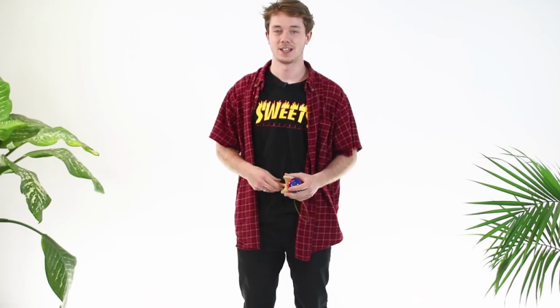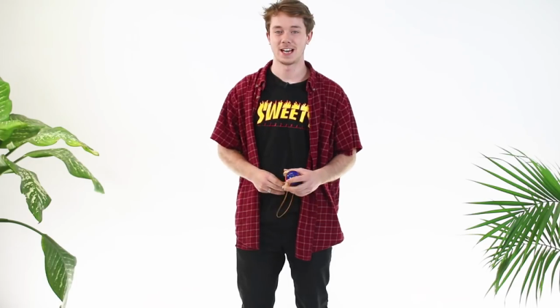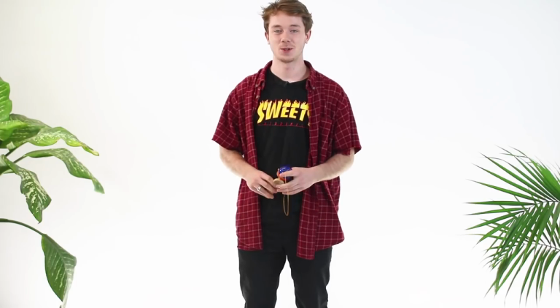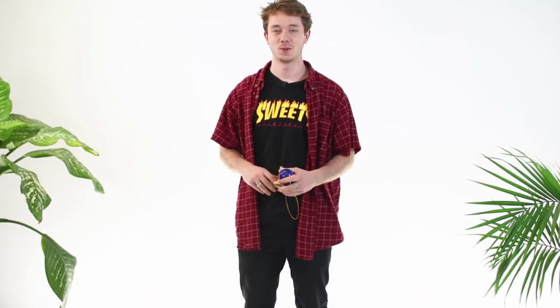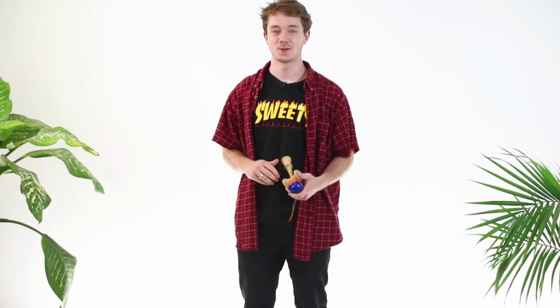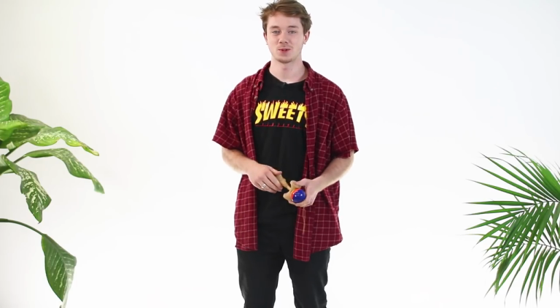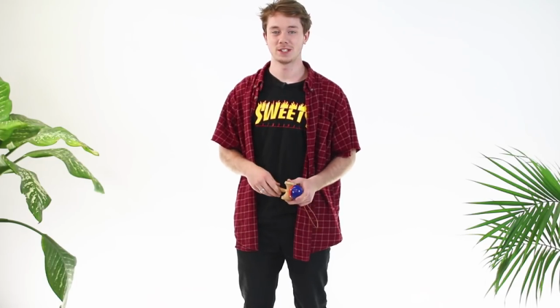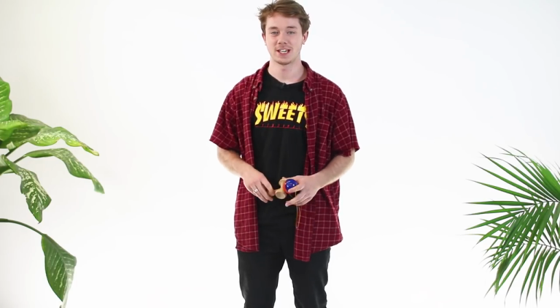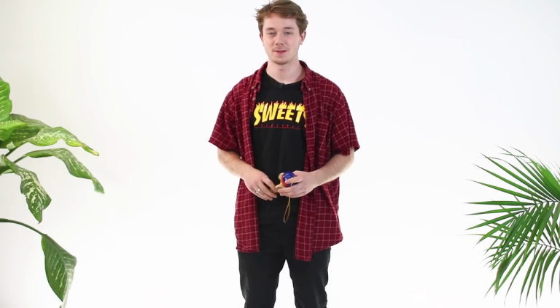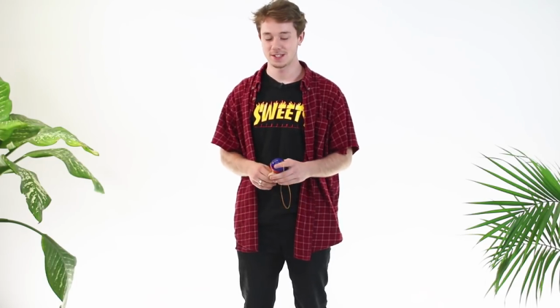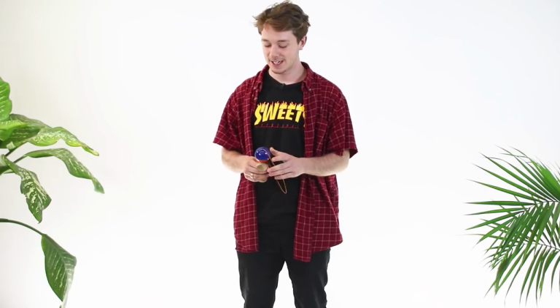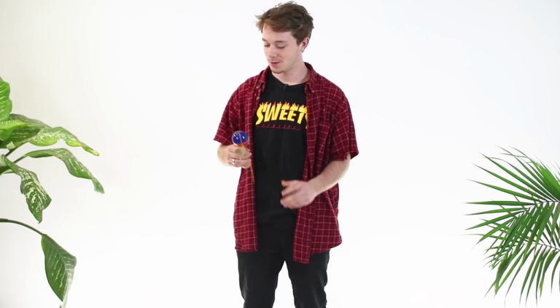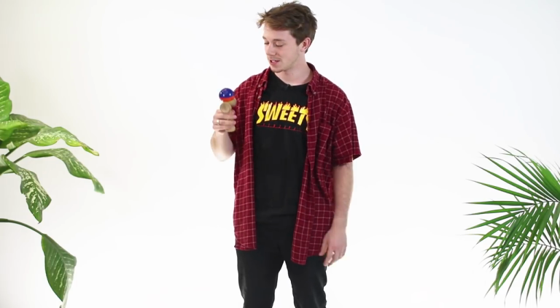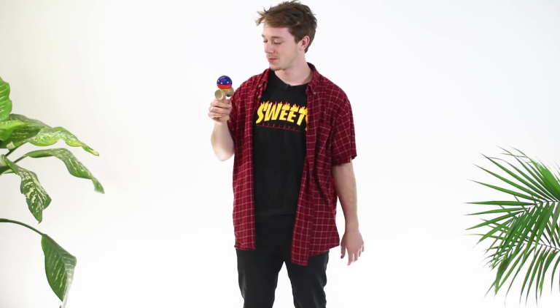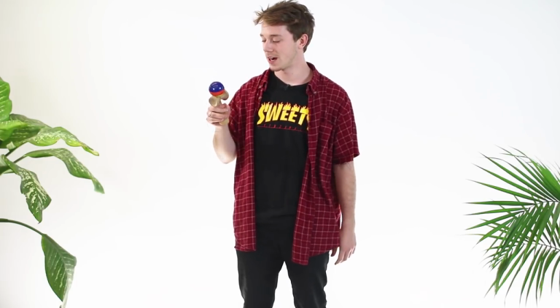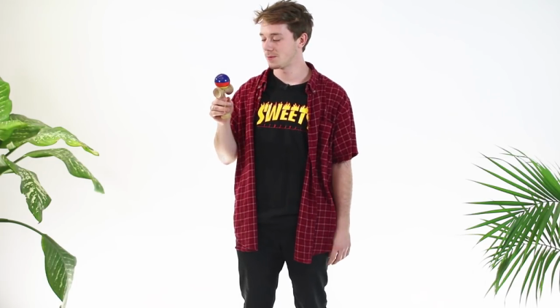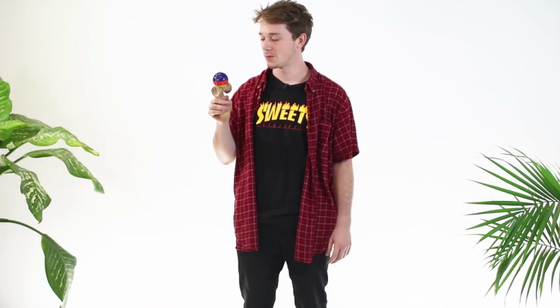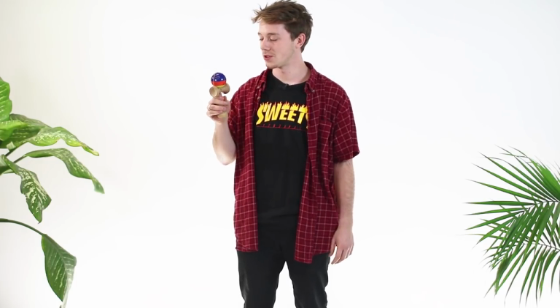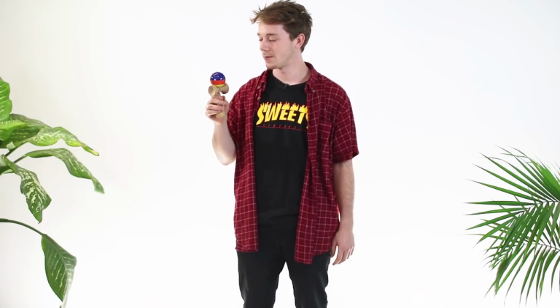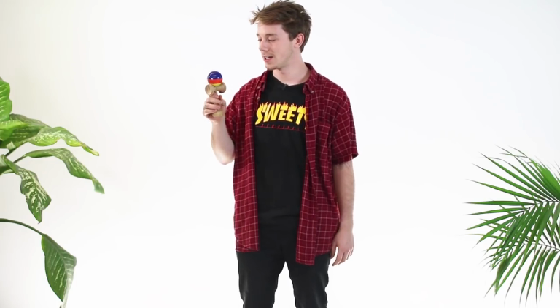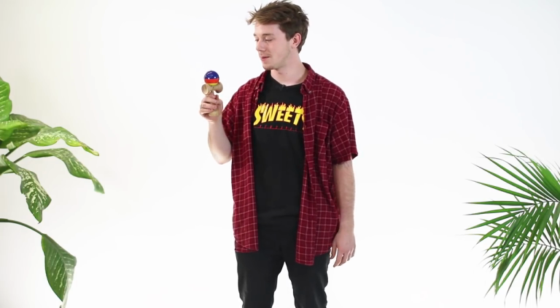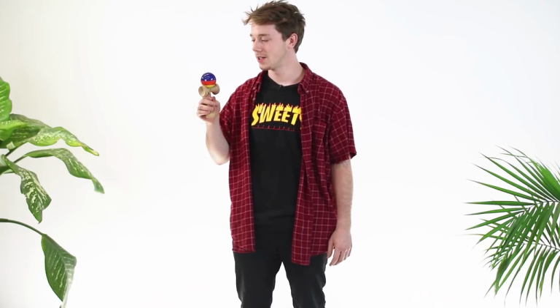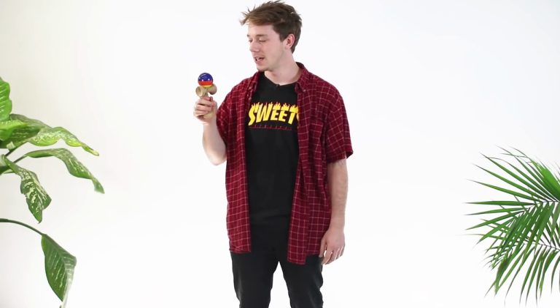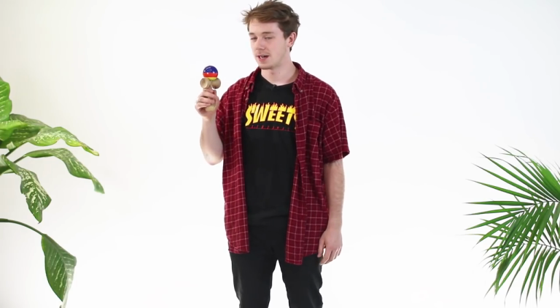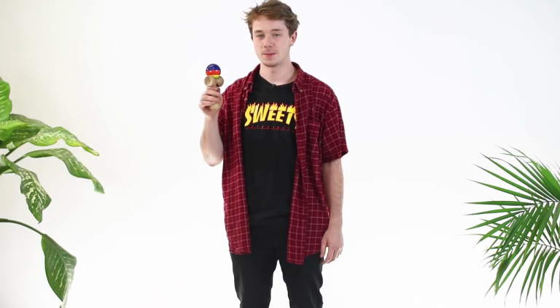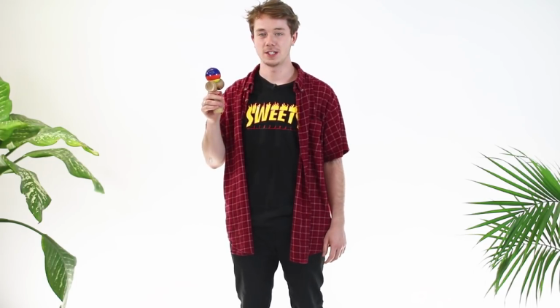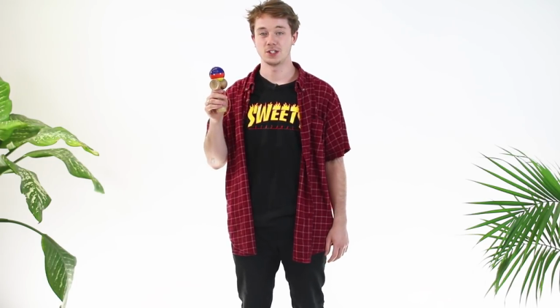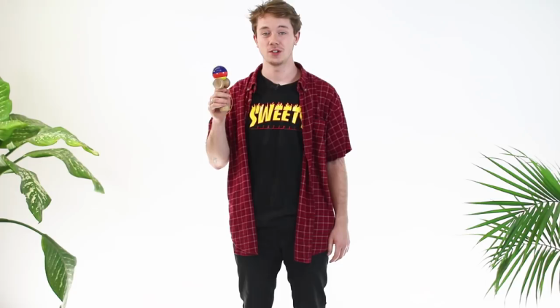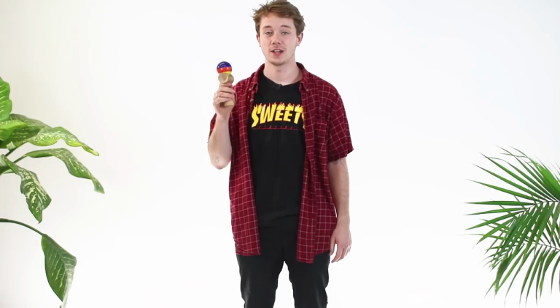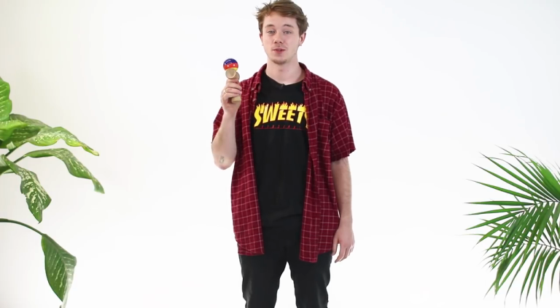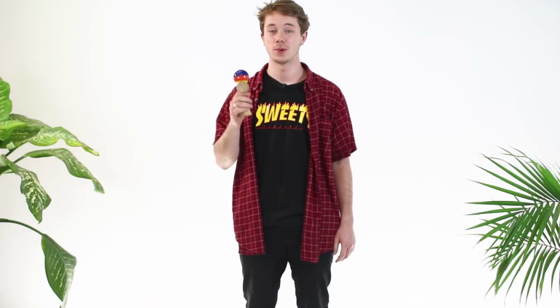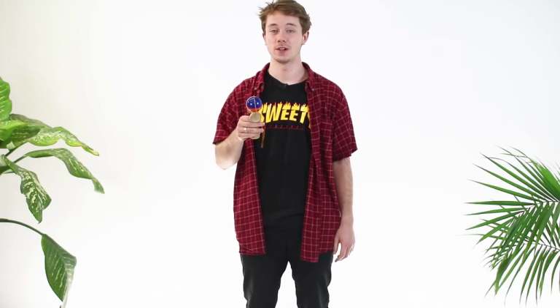Hi, I'm Cooper from Swiss Kendamas. Today I'm using a Prime Triple Stripe kendama and I'm going to be teaching you how to do a bird.